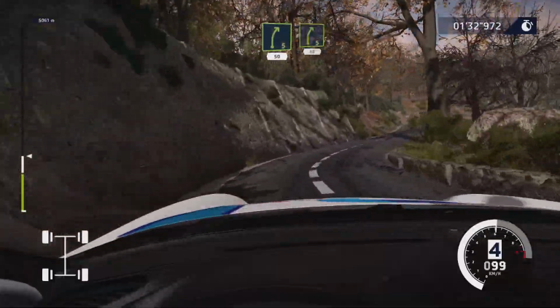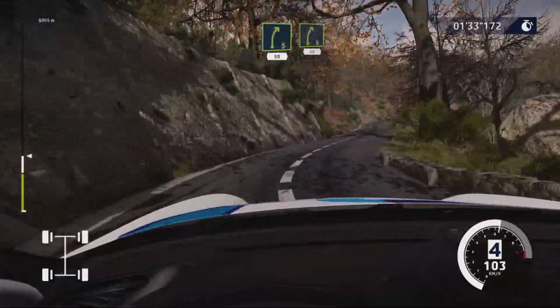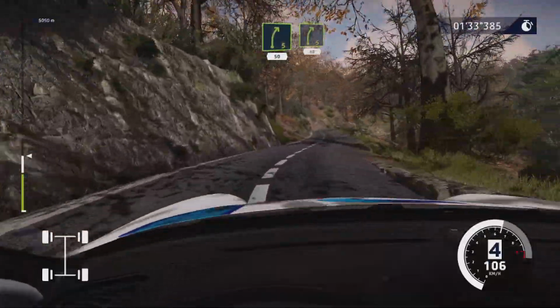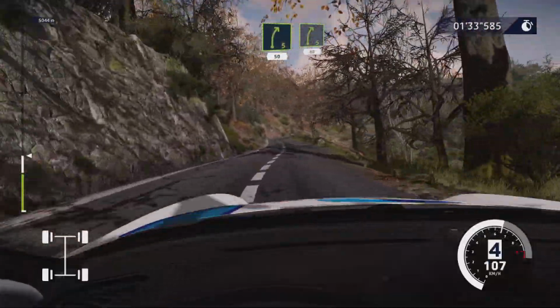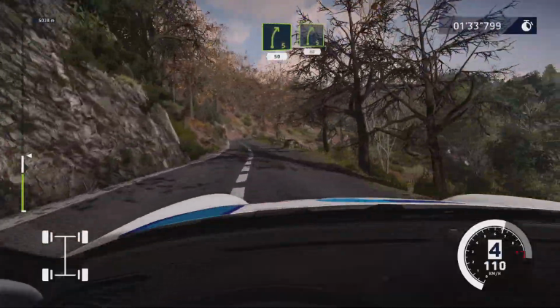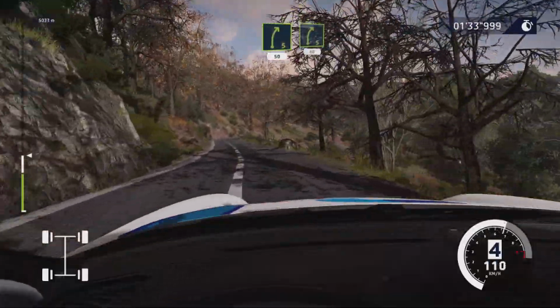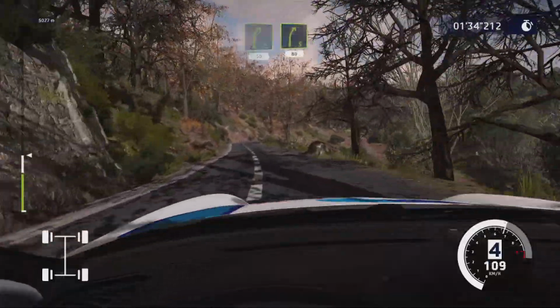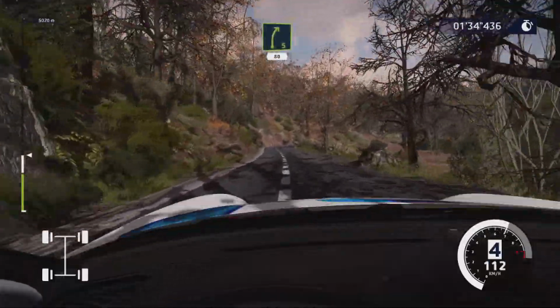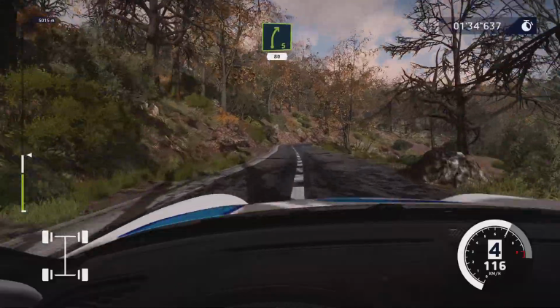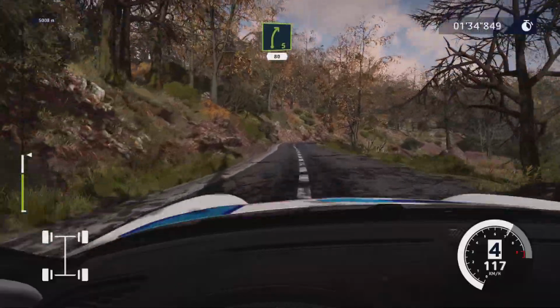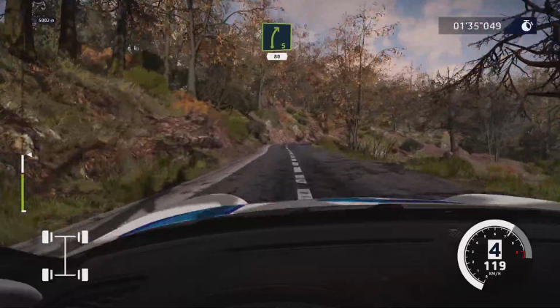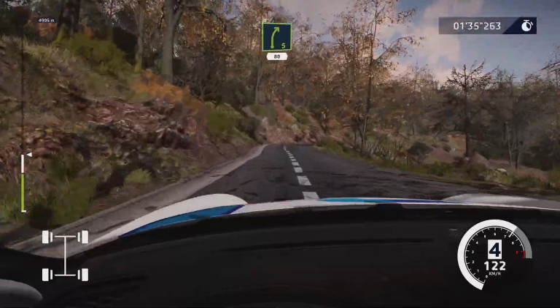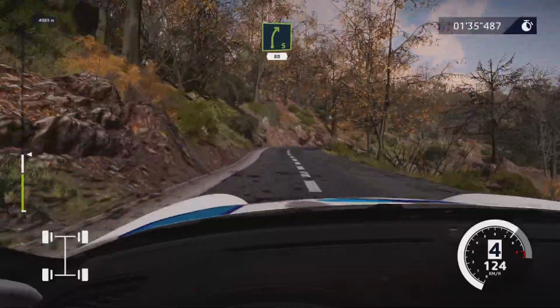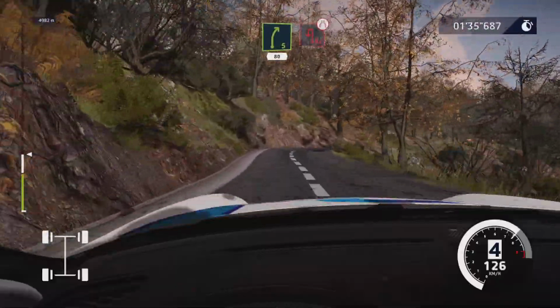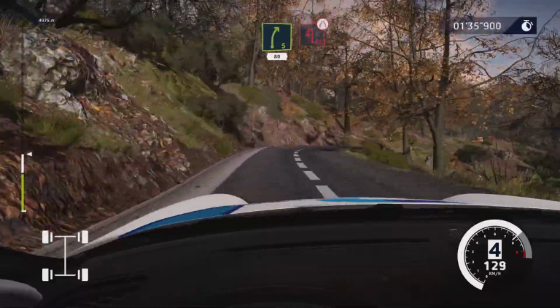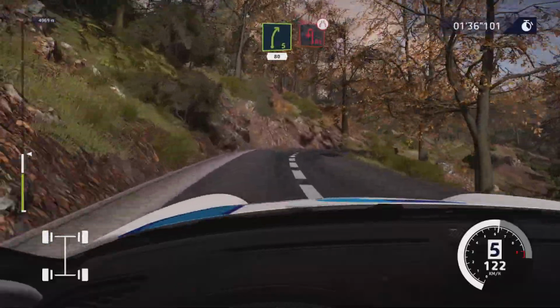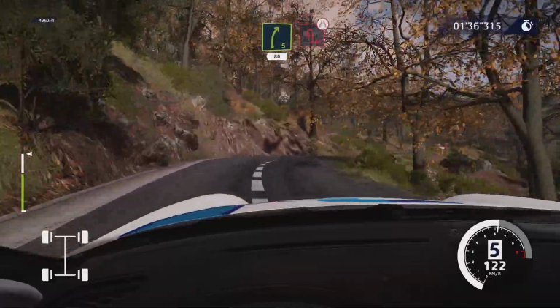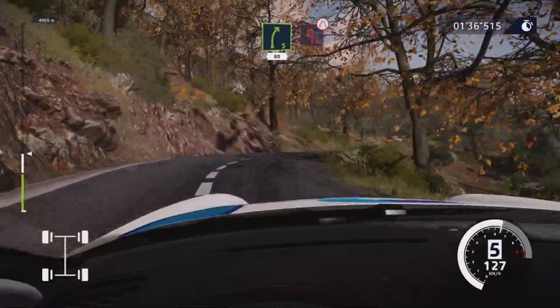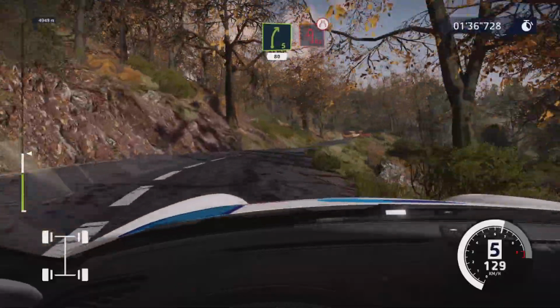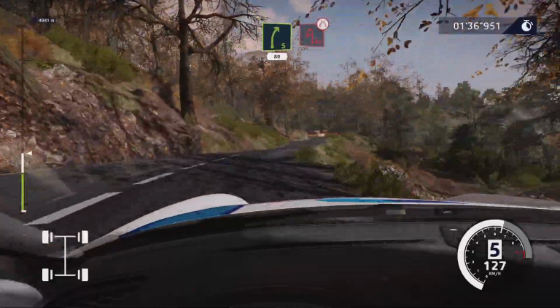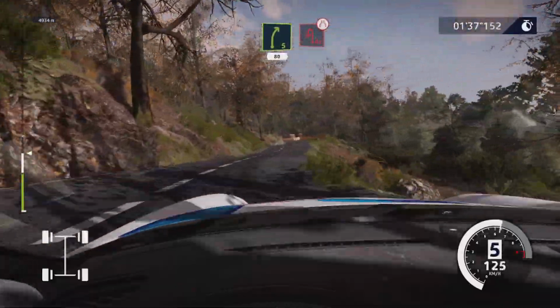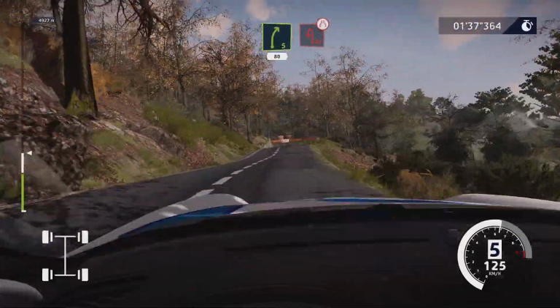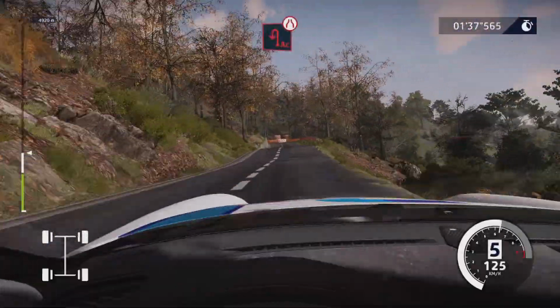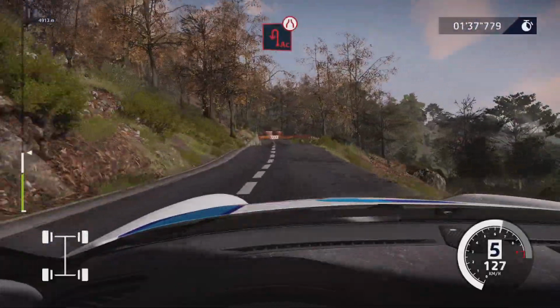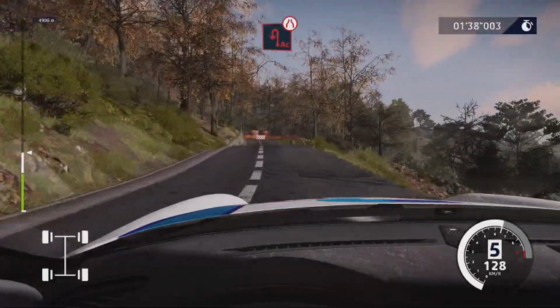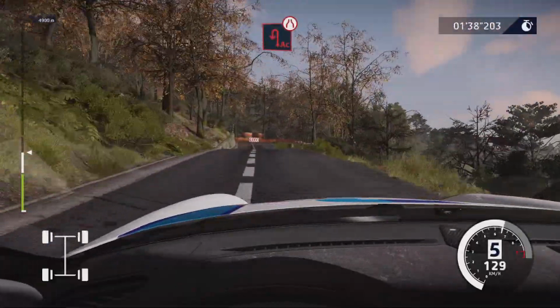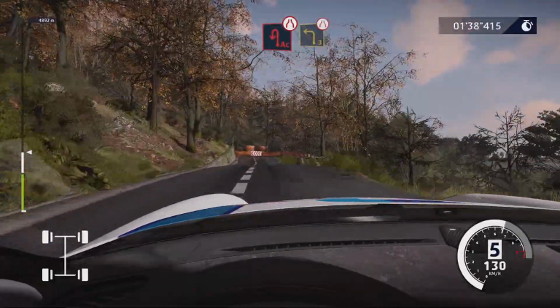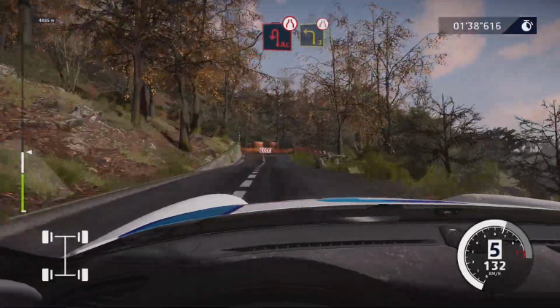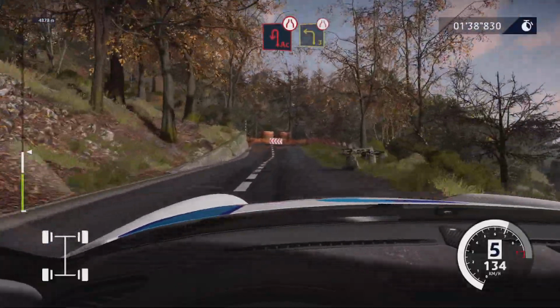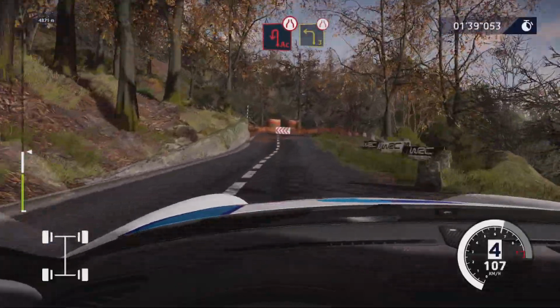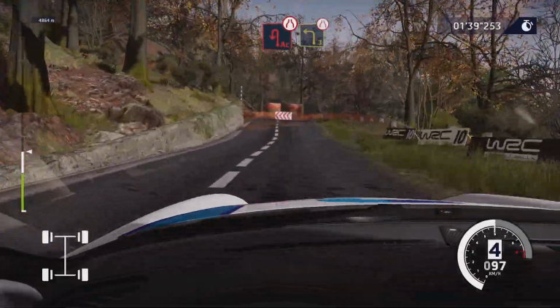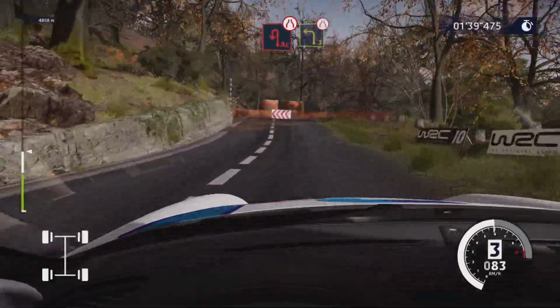Right 5, 80. Caution, hard brake, acute hairpin left, narrows. Into left 3, short.